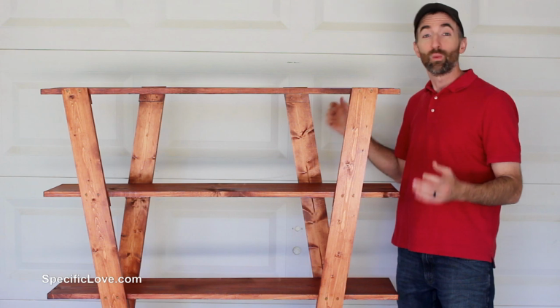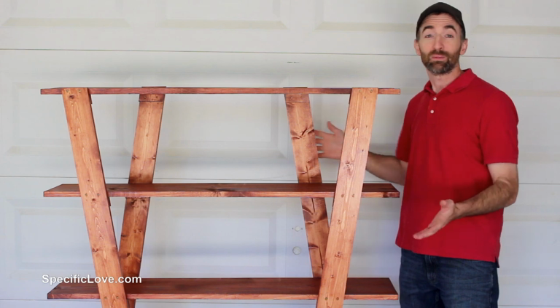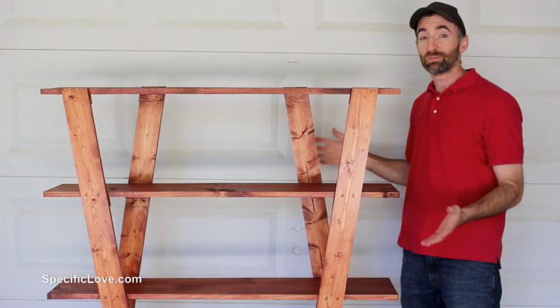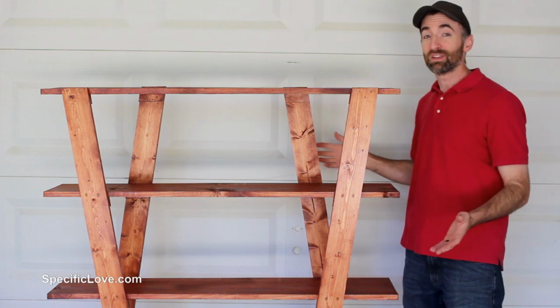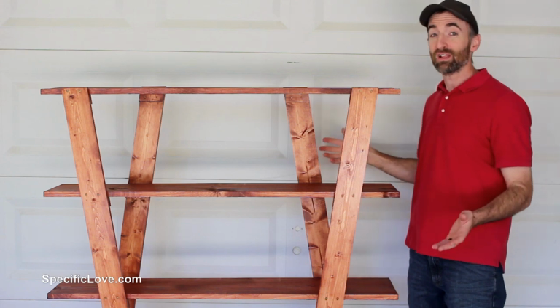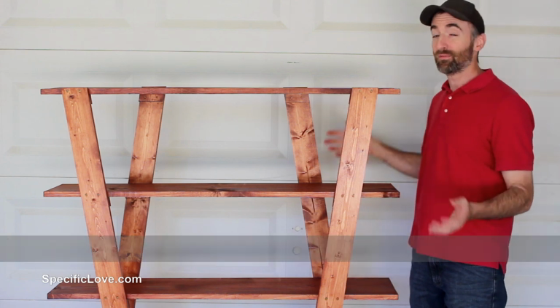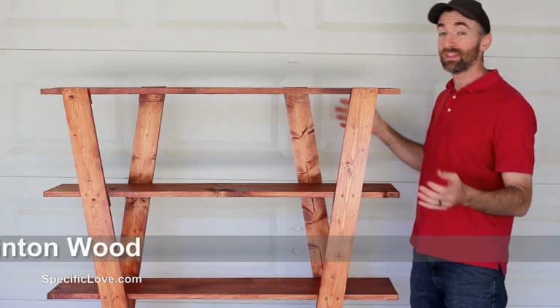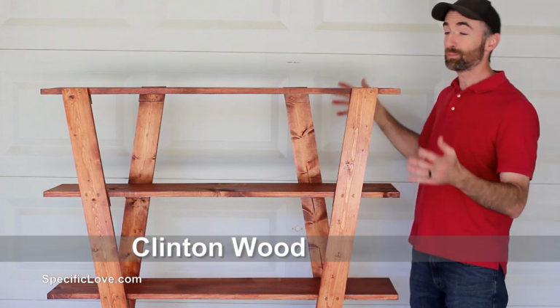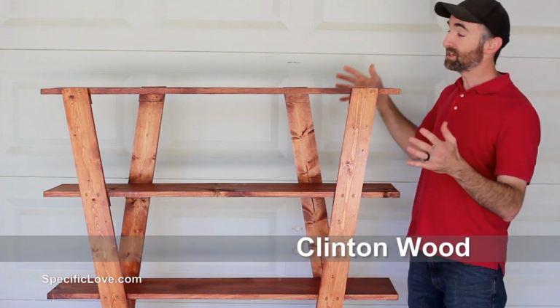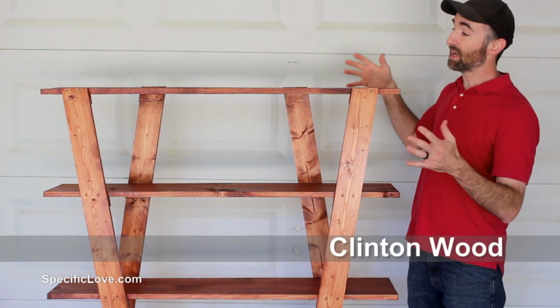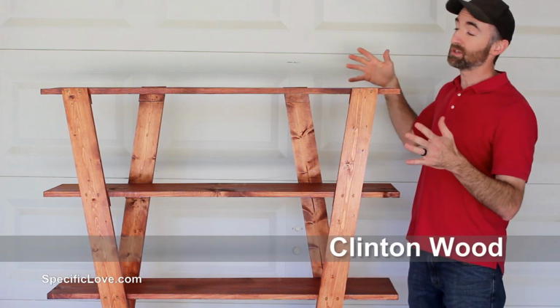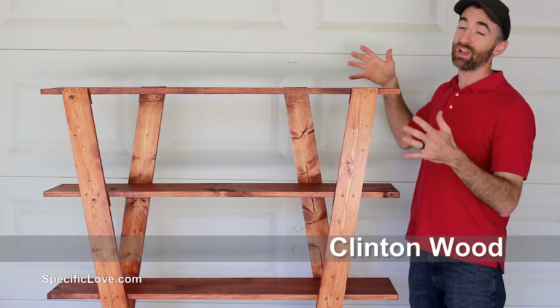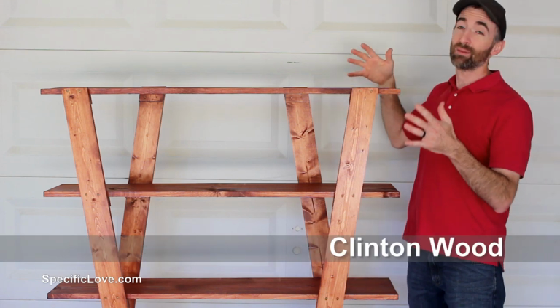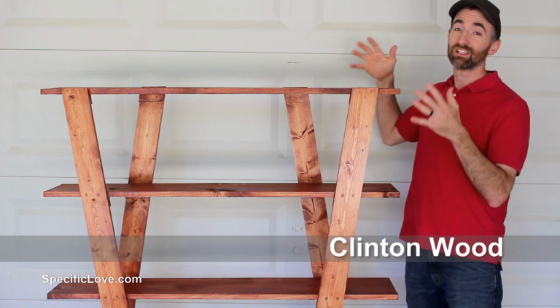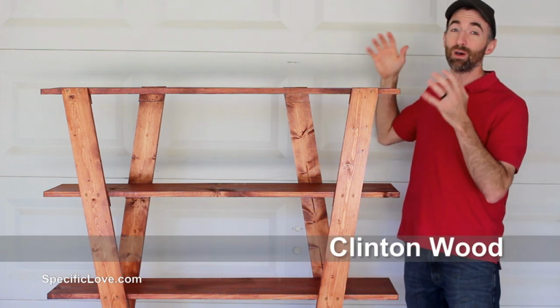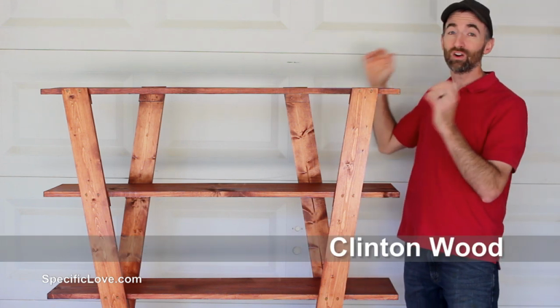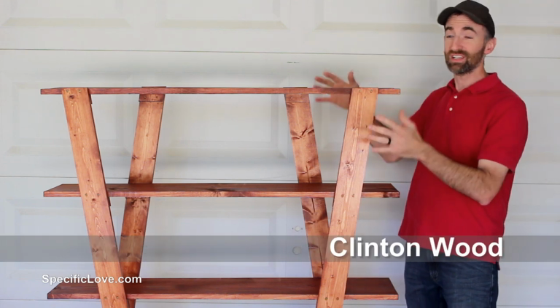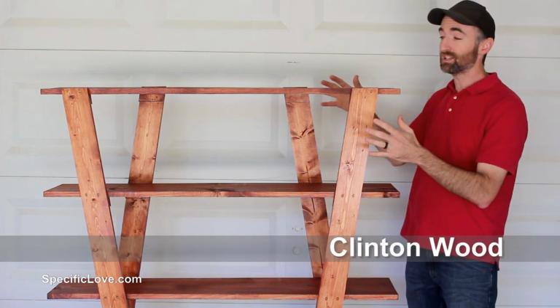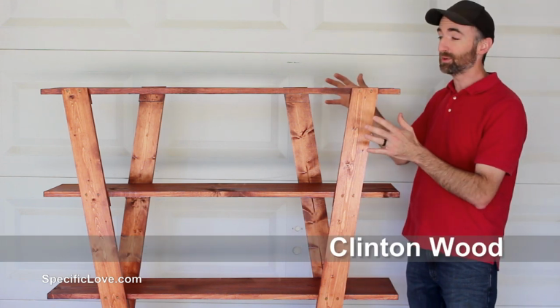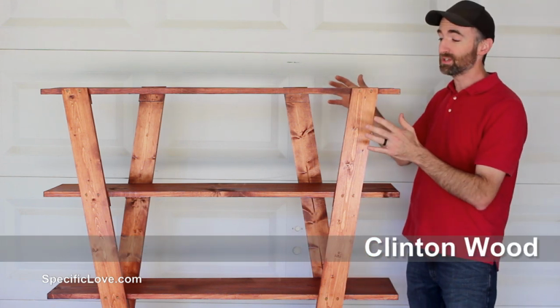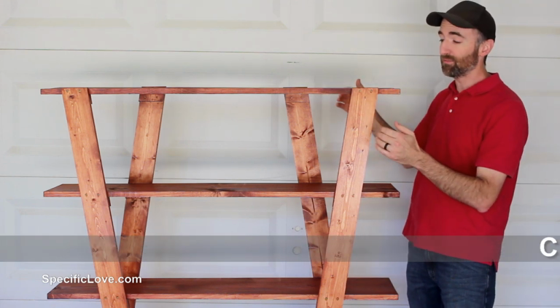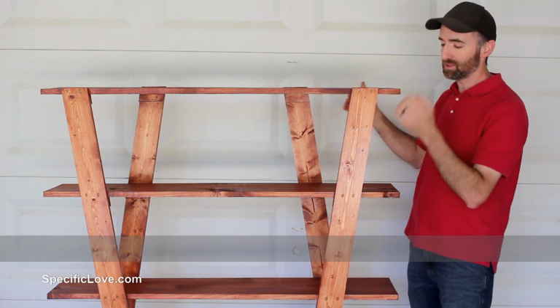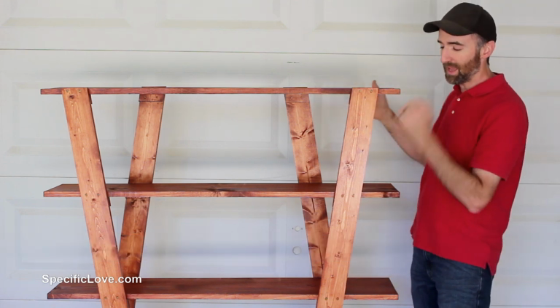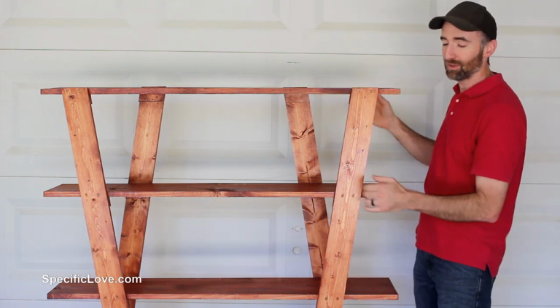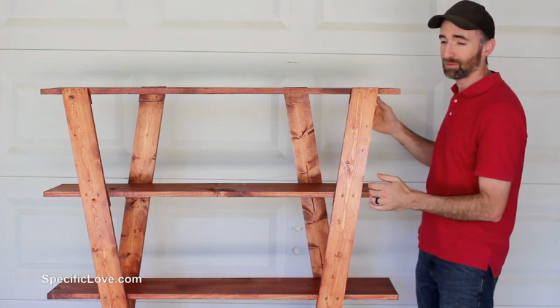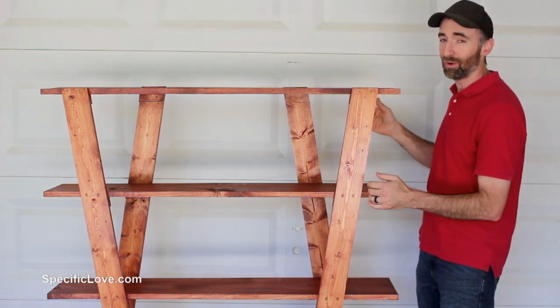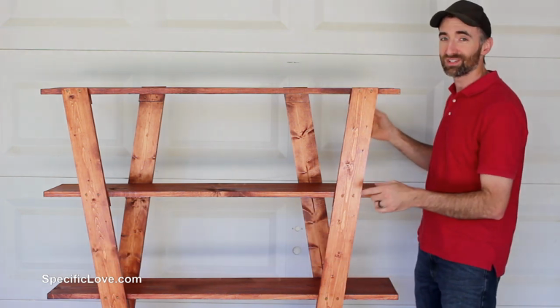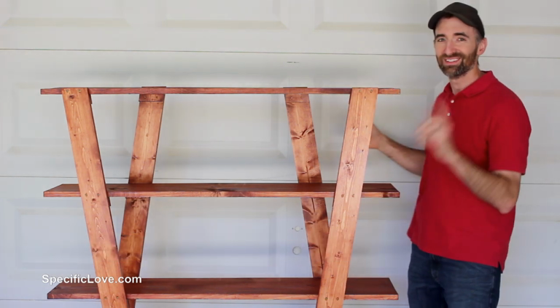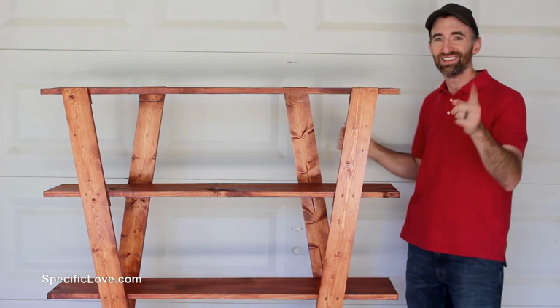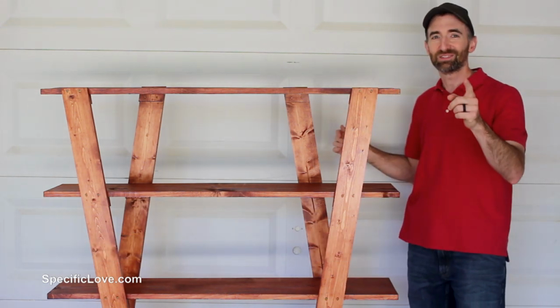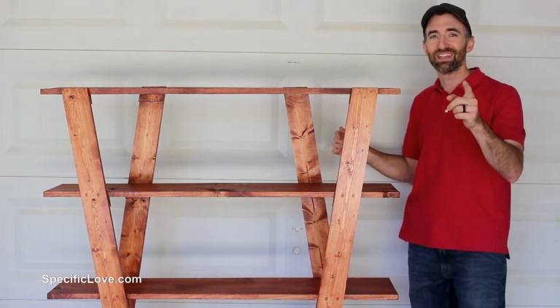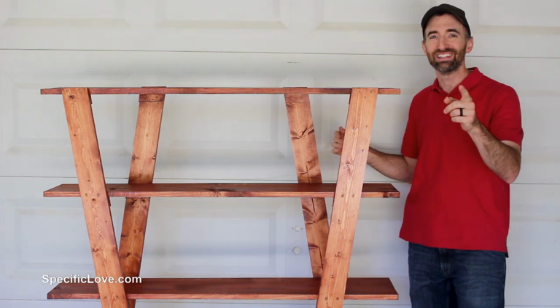Welcome to Specific Love. For this project I'm going to show you how to make some artistic bookshelves with some angled supports.